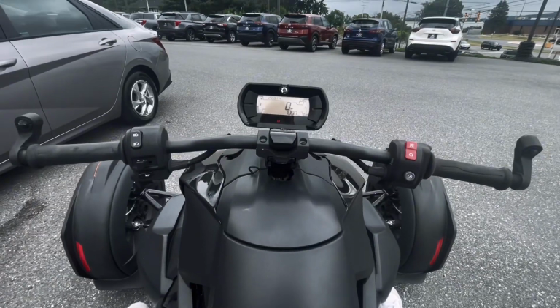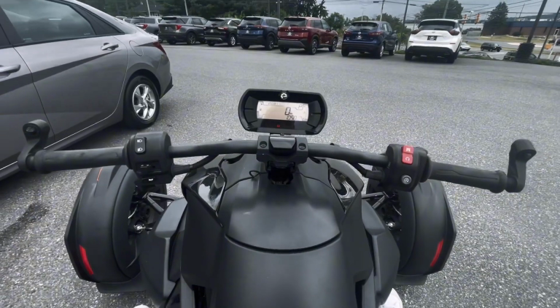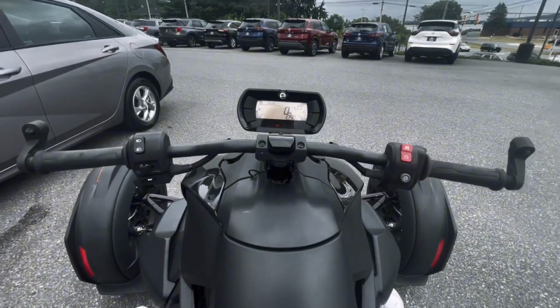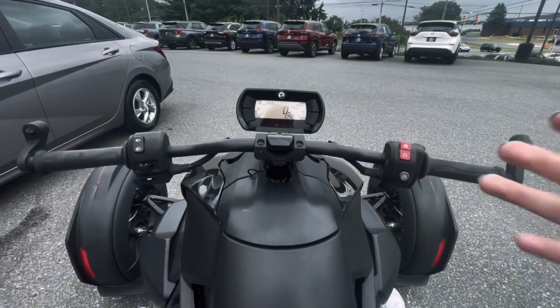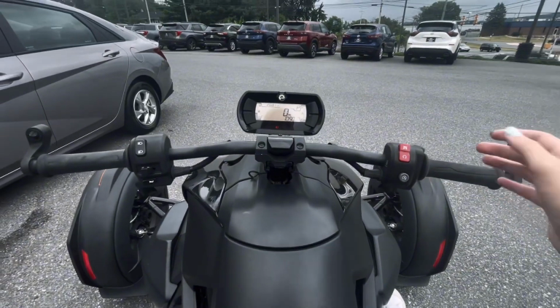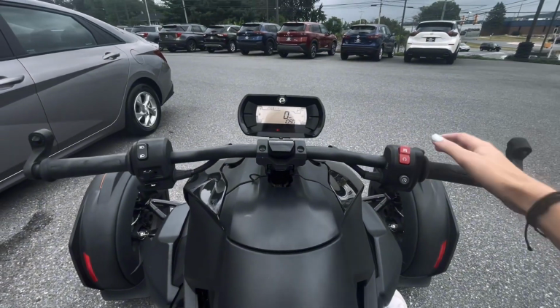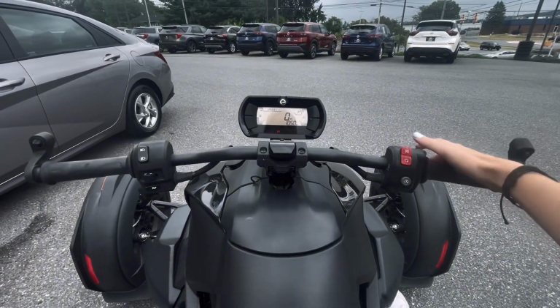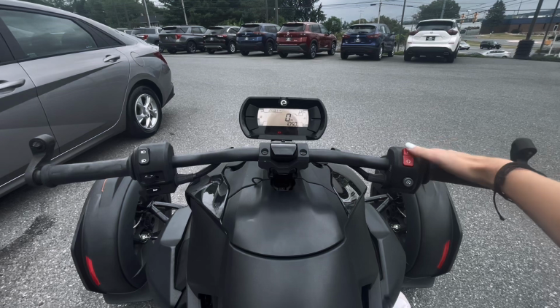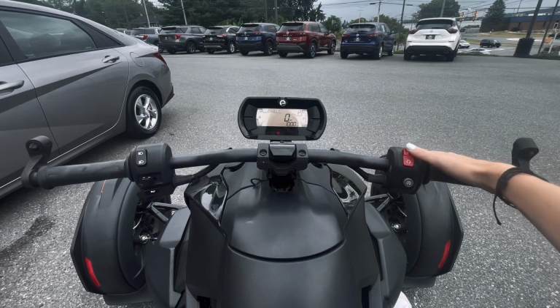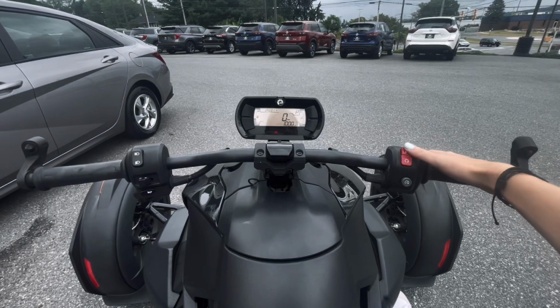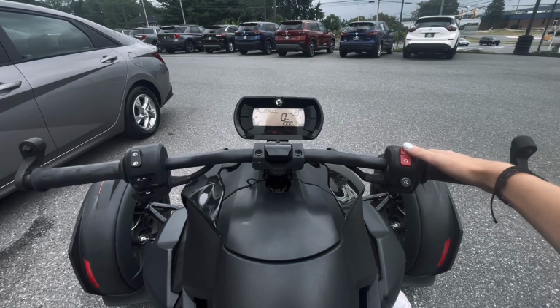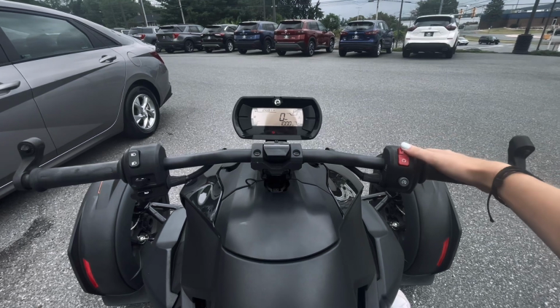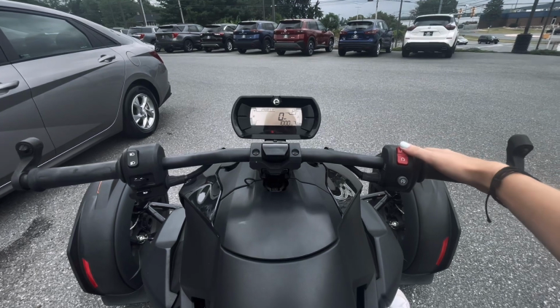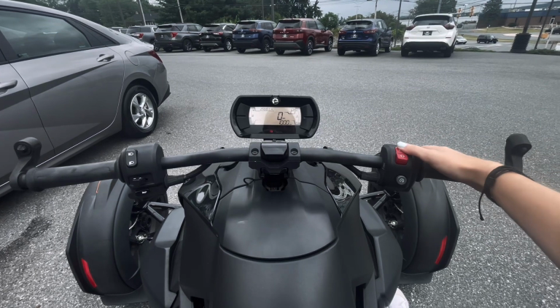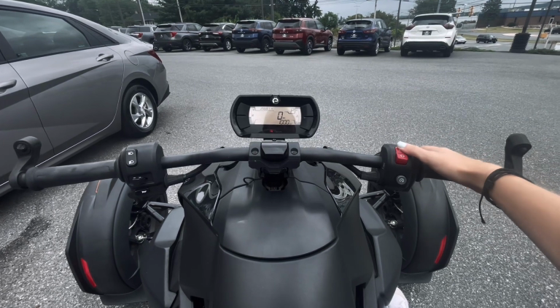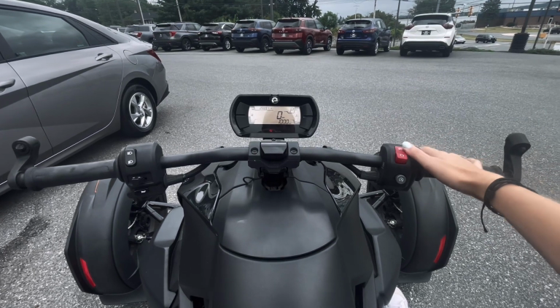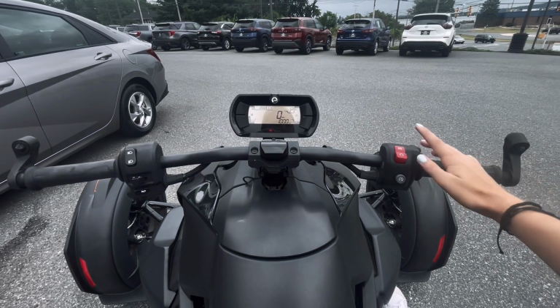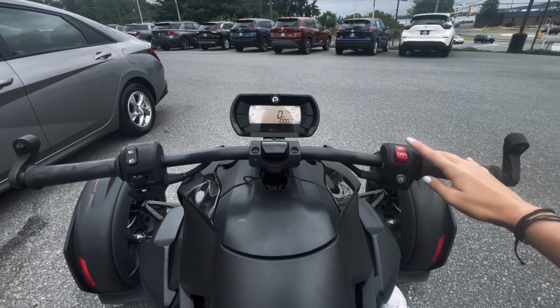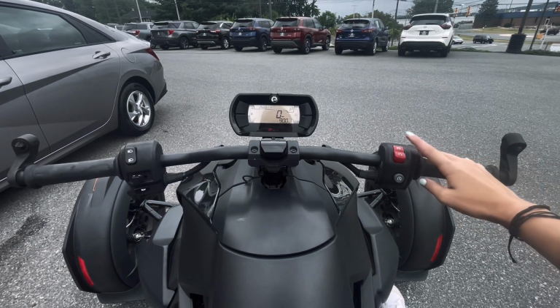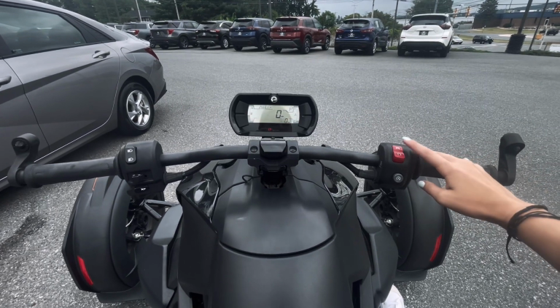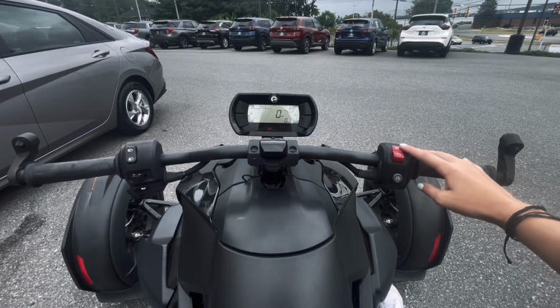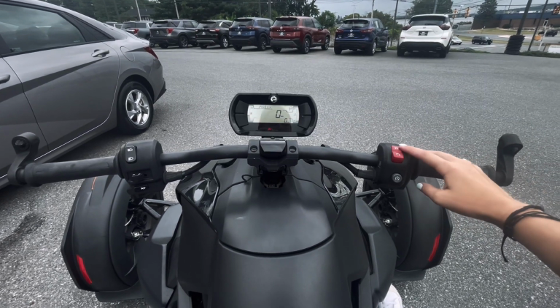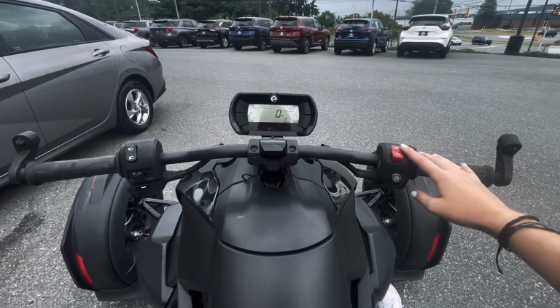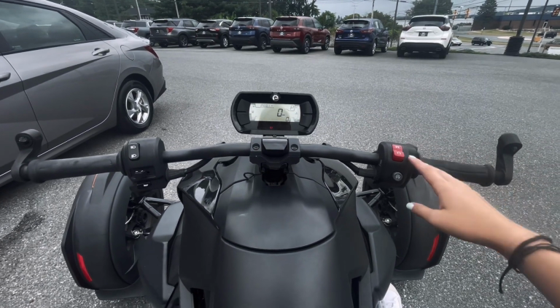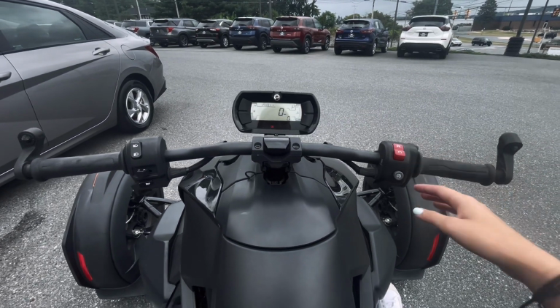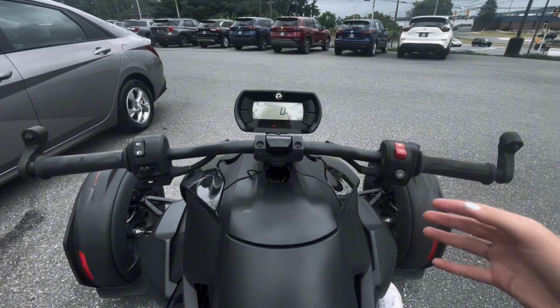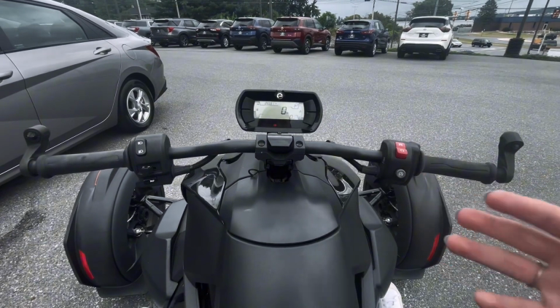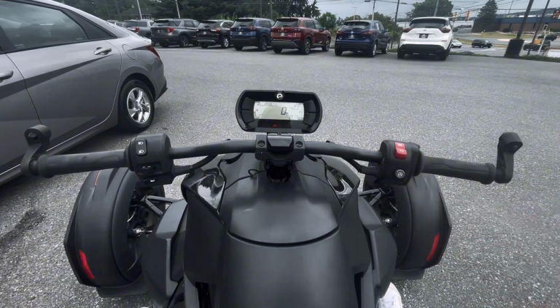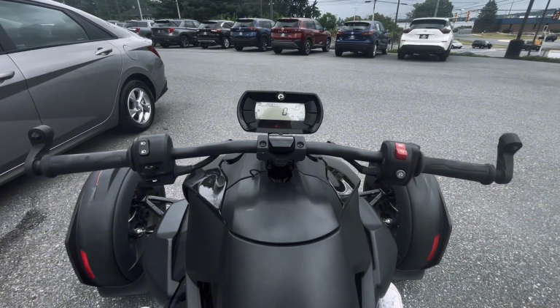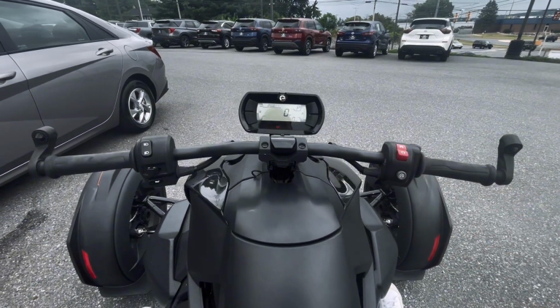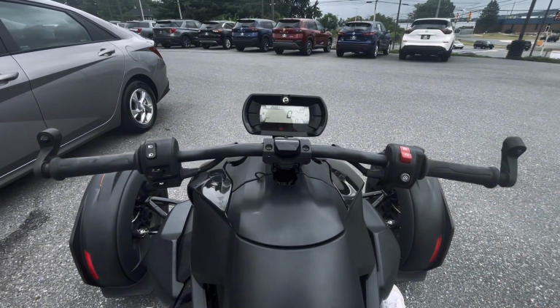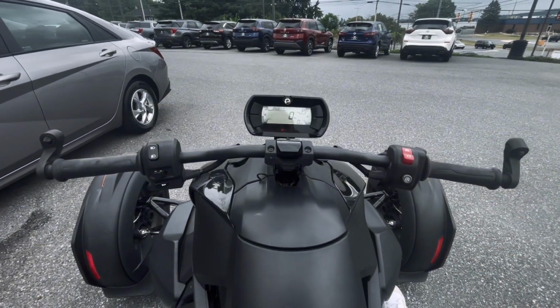To go ahead and turn off the bike, you'll switch the red switch back, and easy as that it turned off.